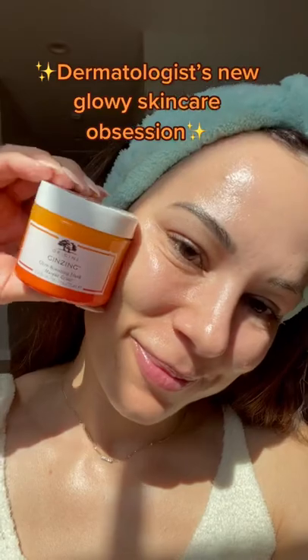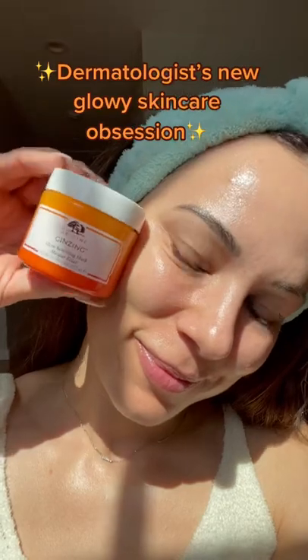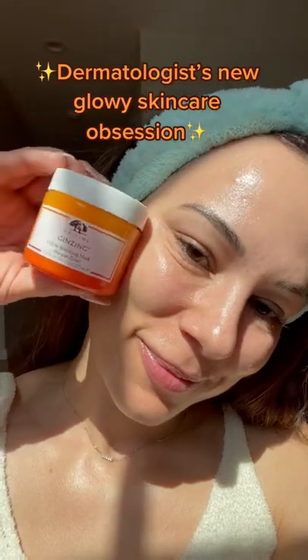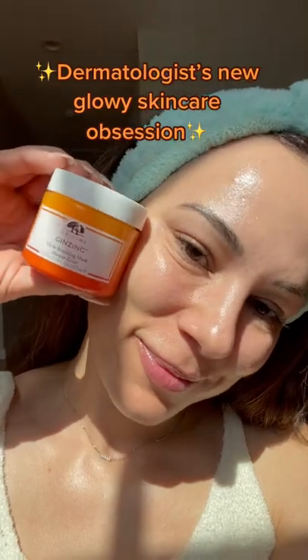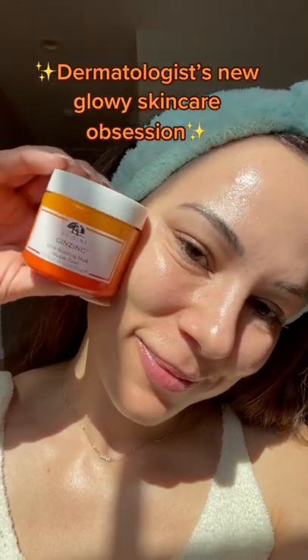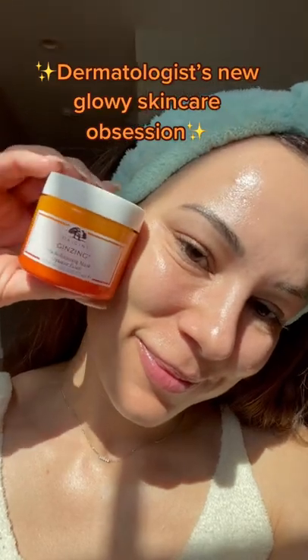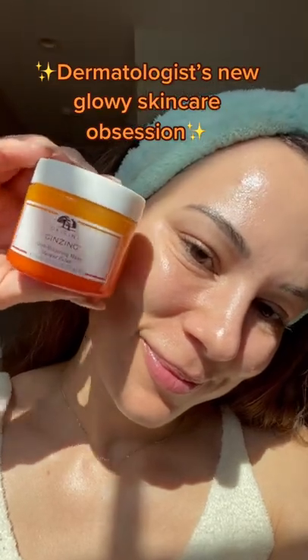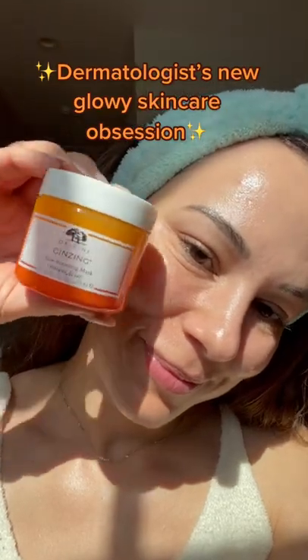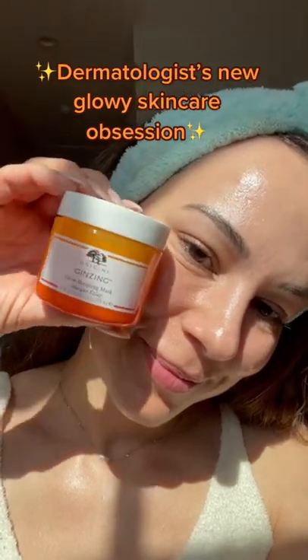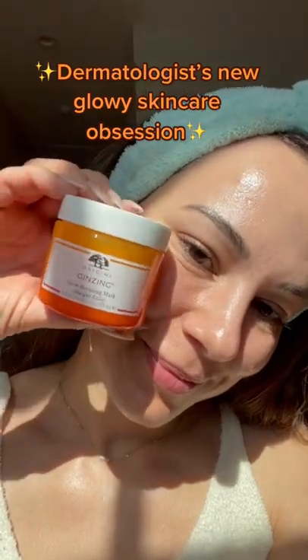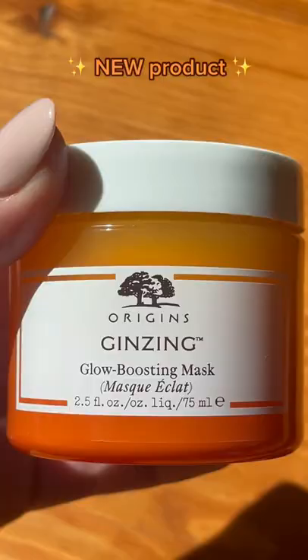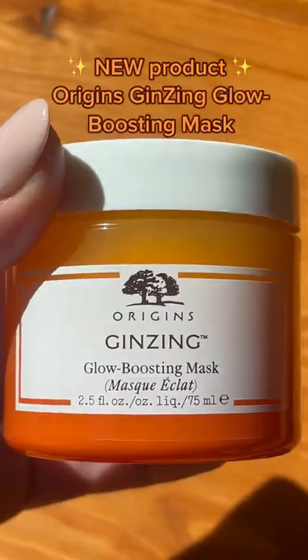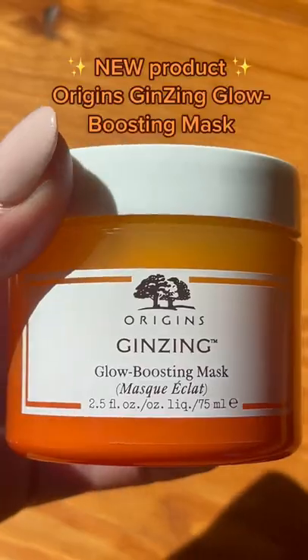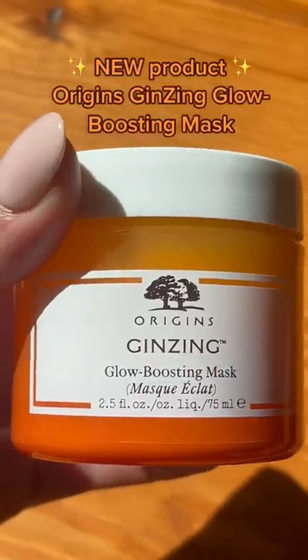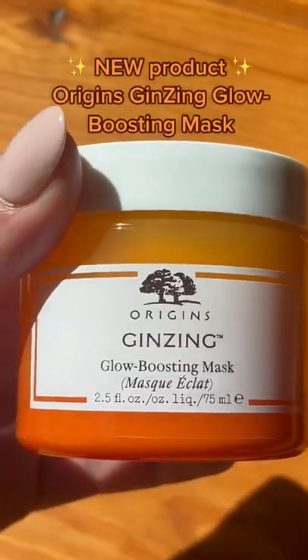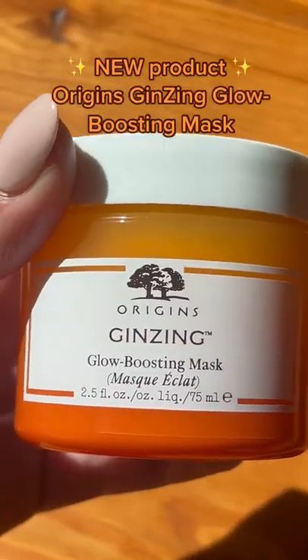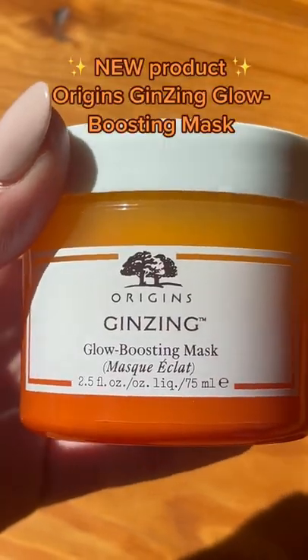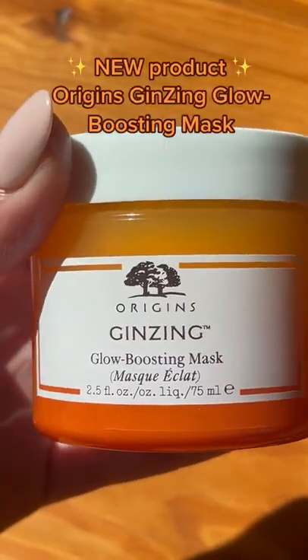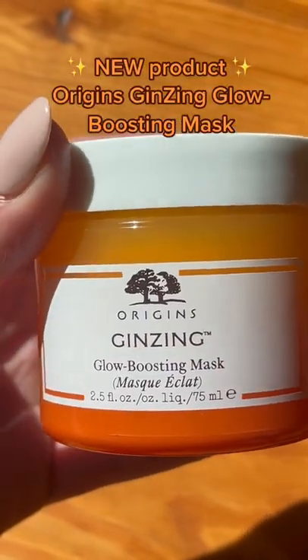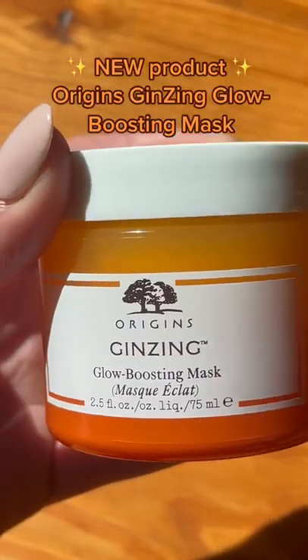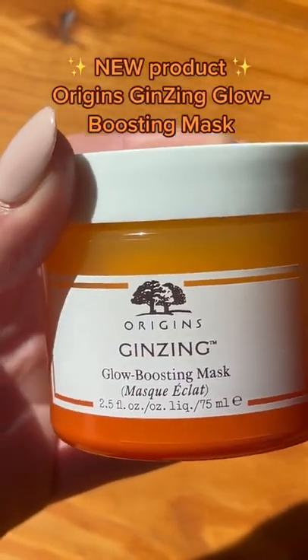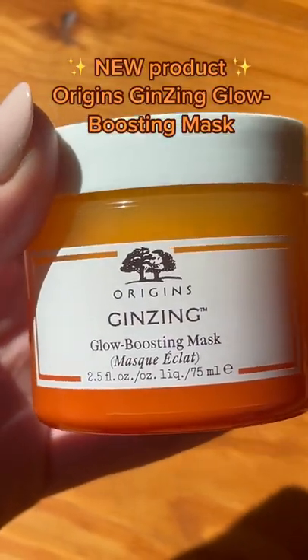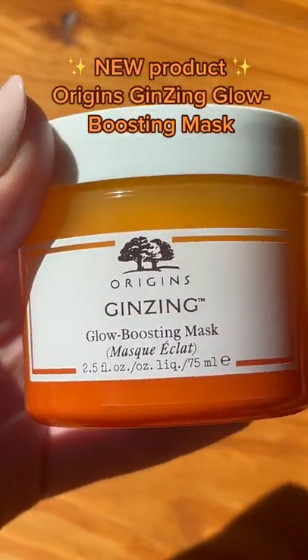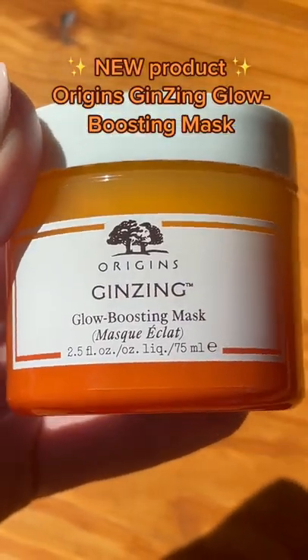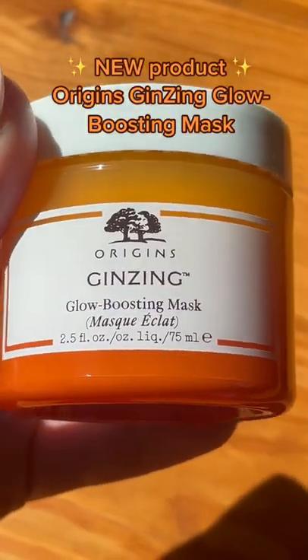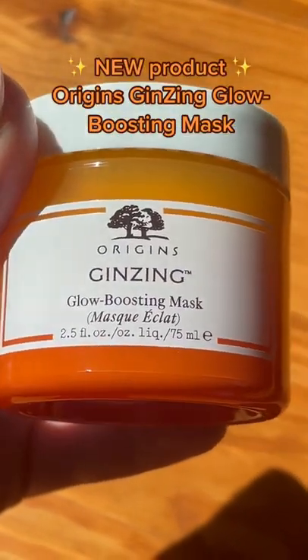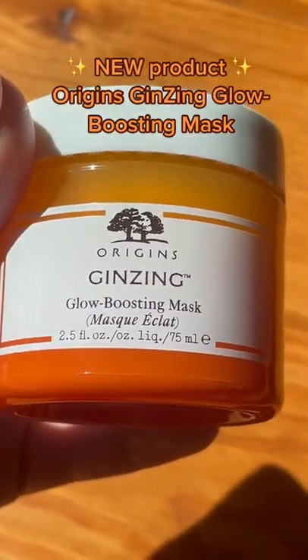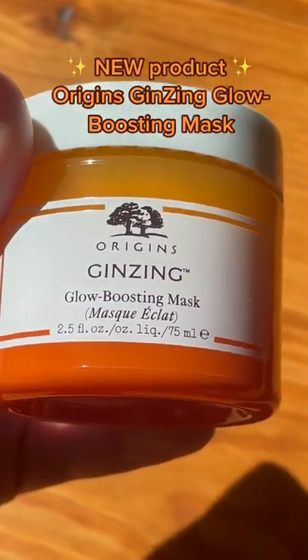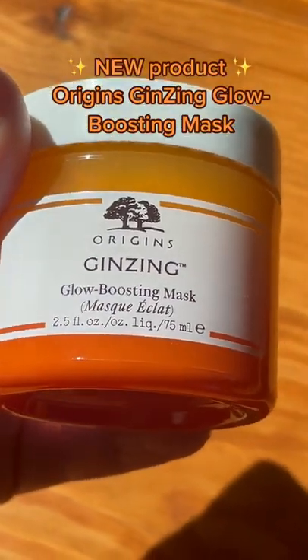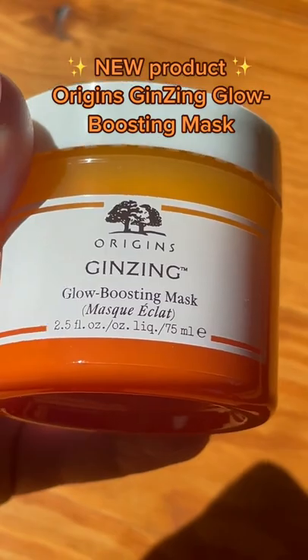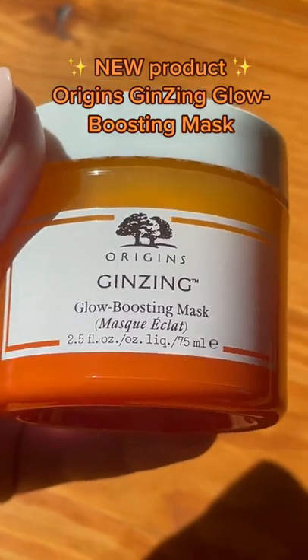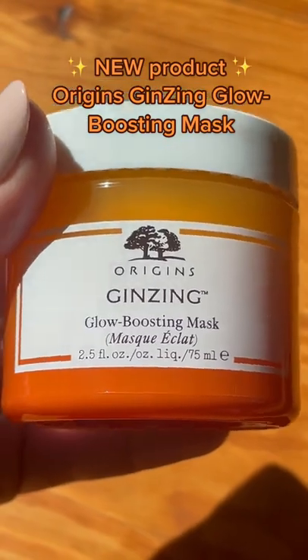If you're a true skincare junkie, do not sleep on this. The new ginseng glow boosting mask from Origins is my new obsession.